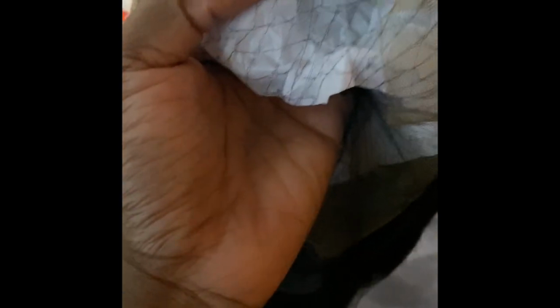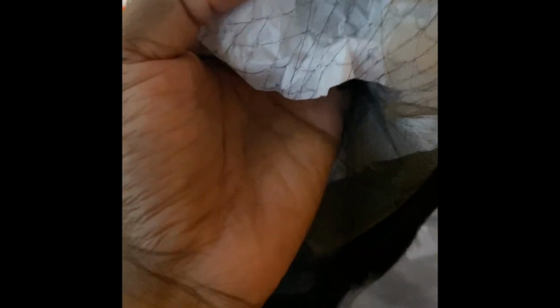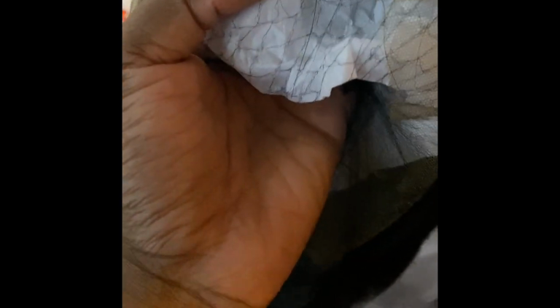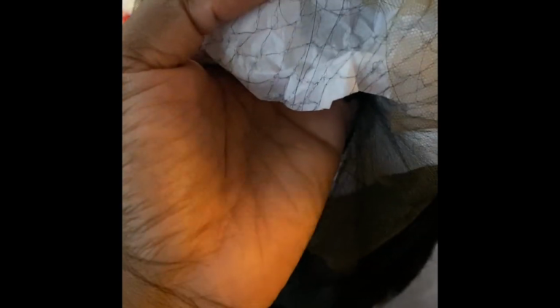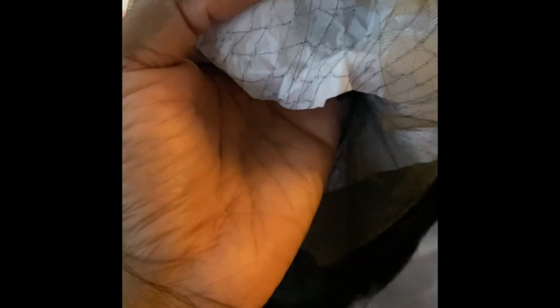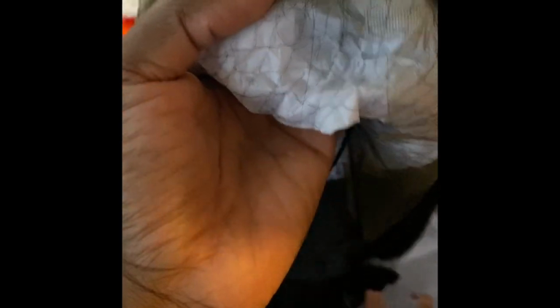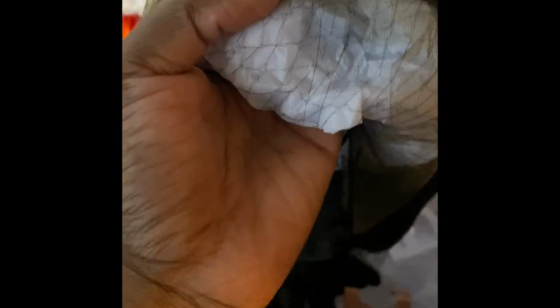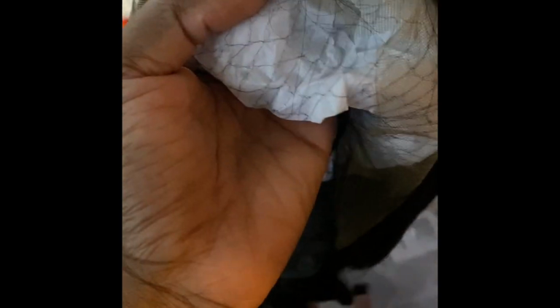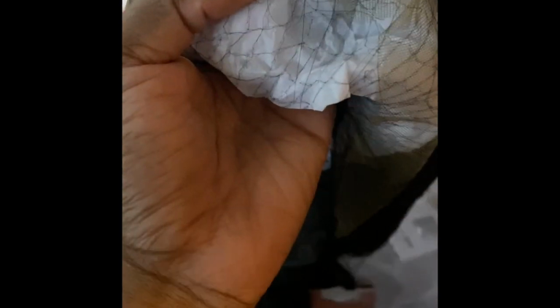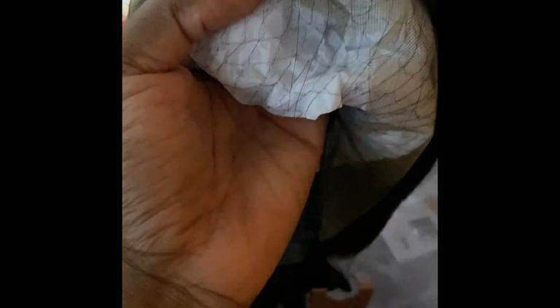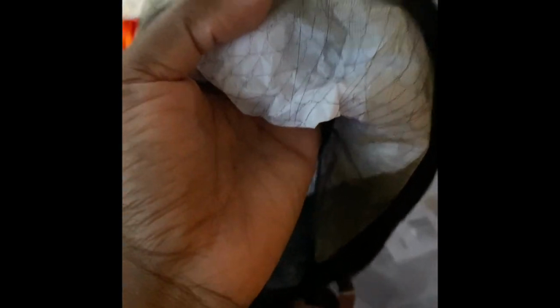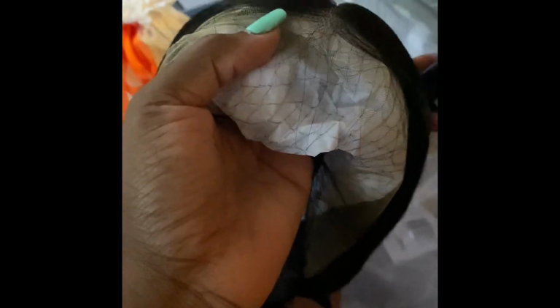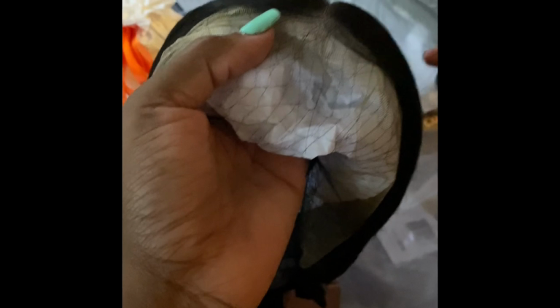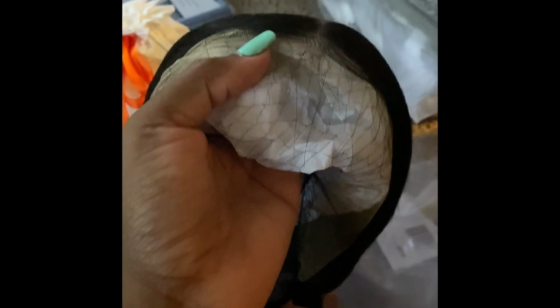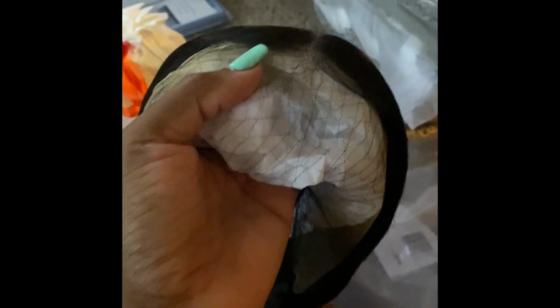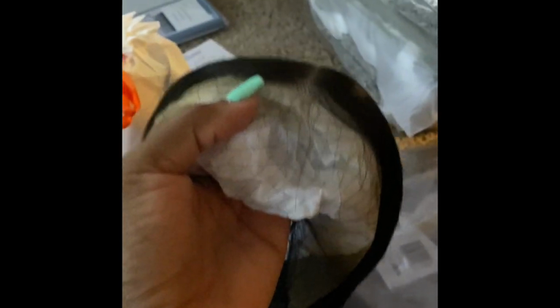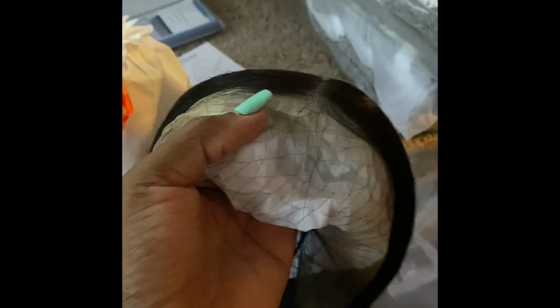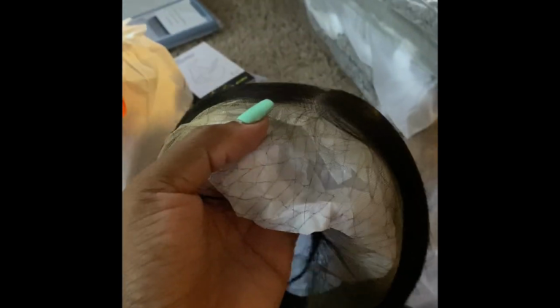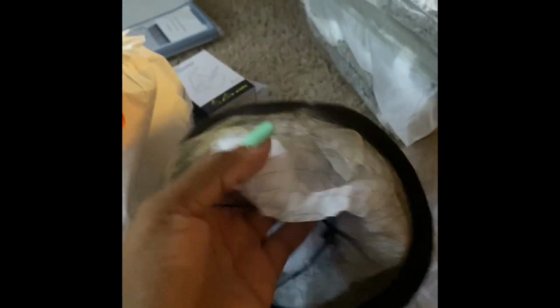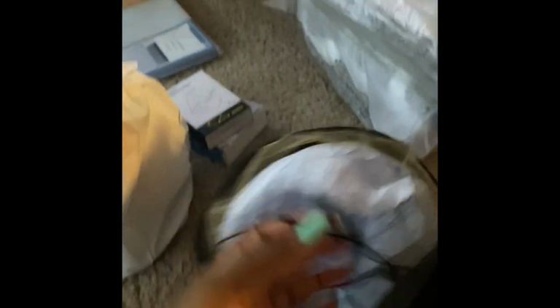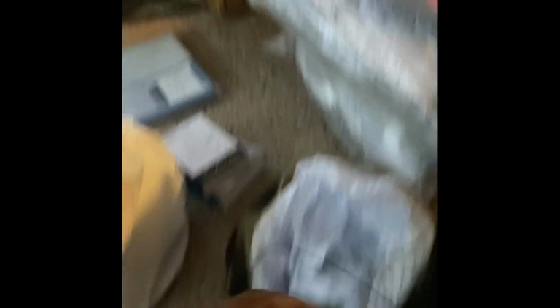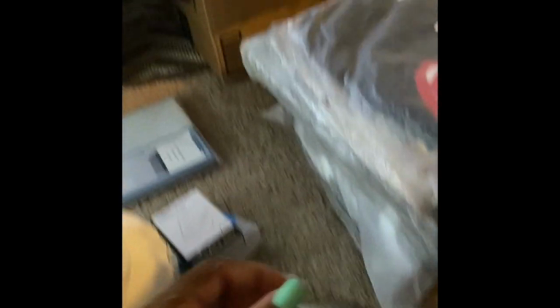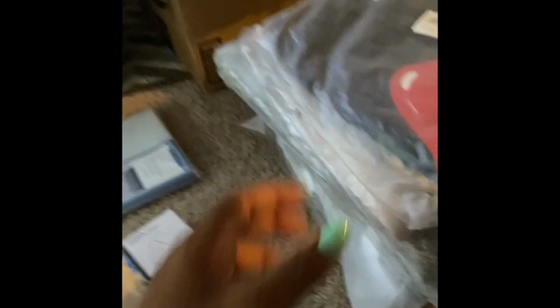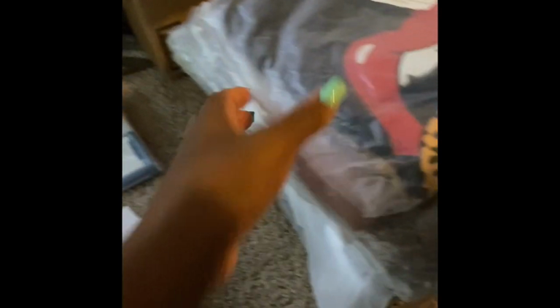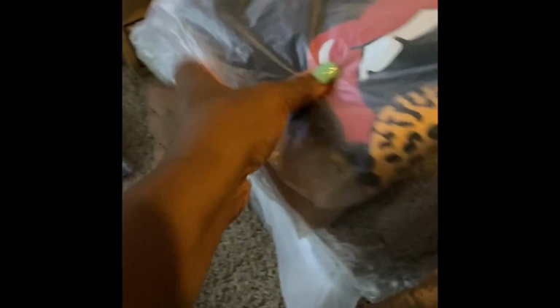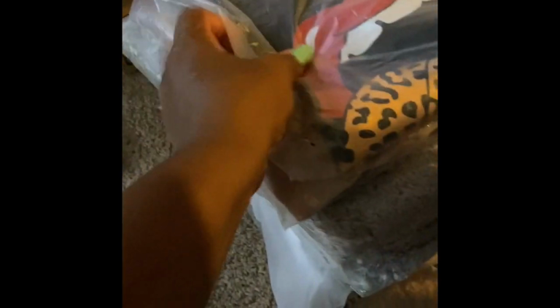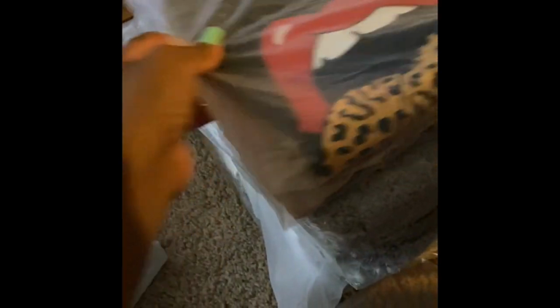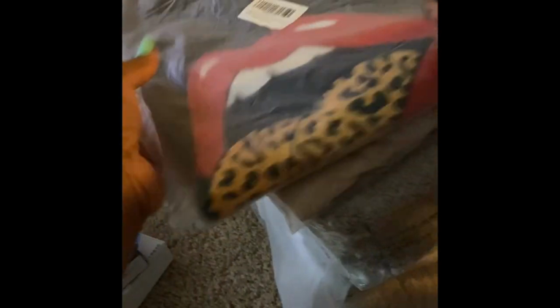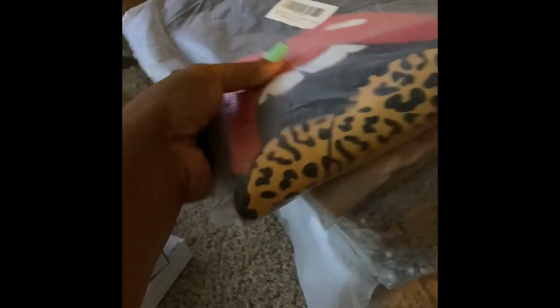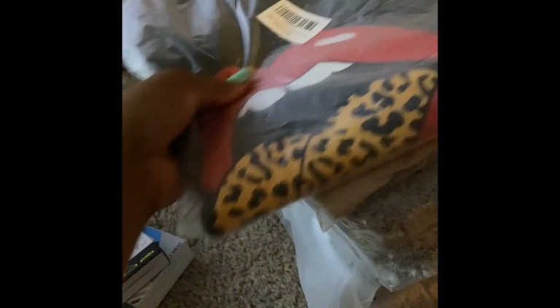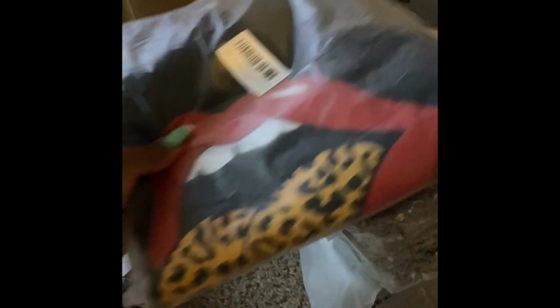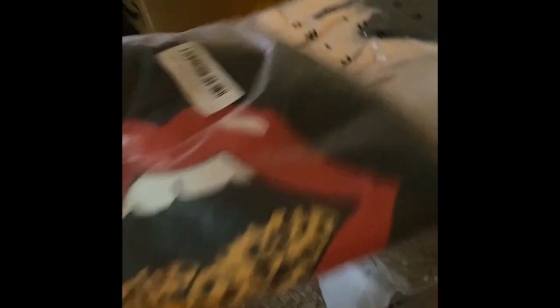I will add everything I purchased in the link so you can see it.